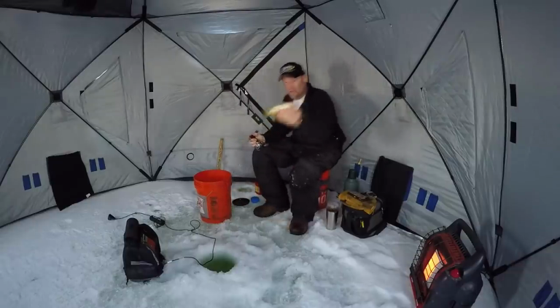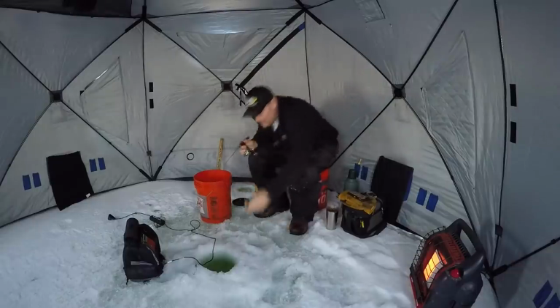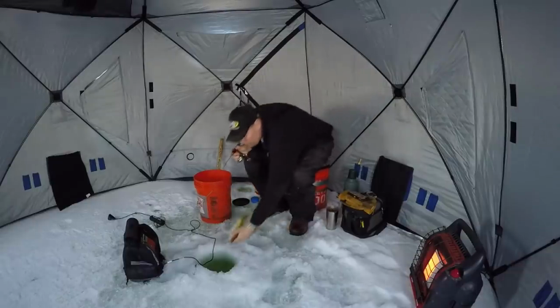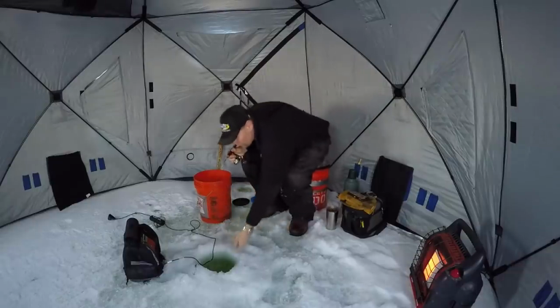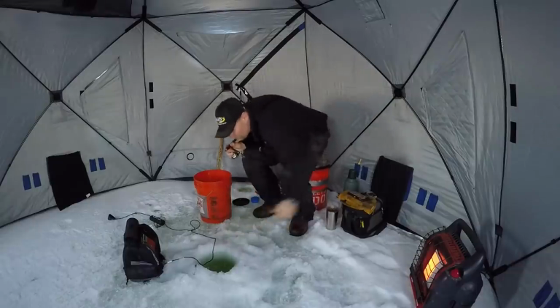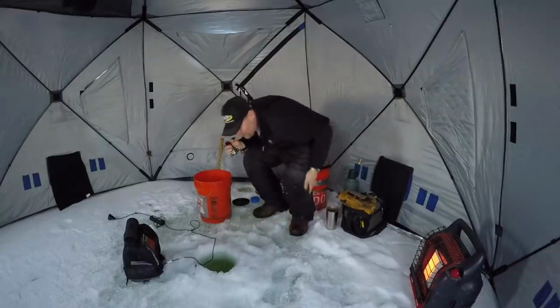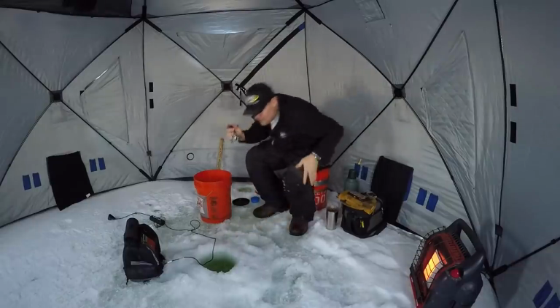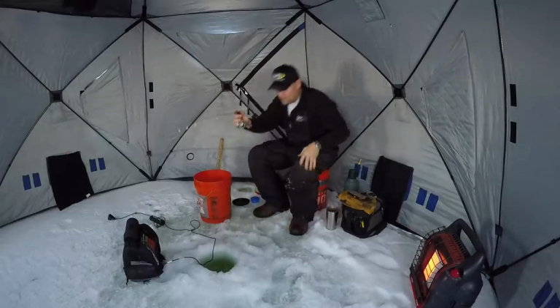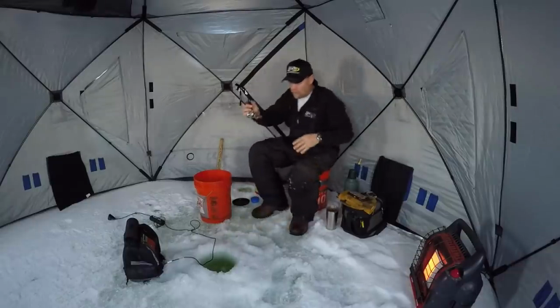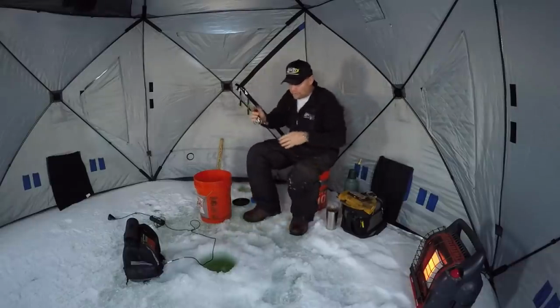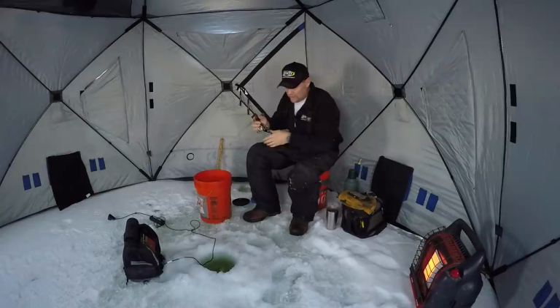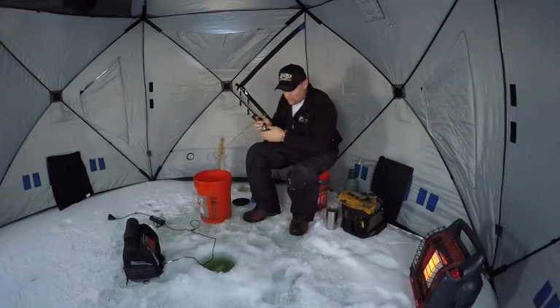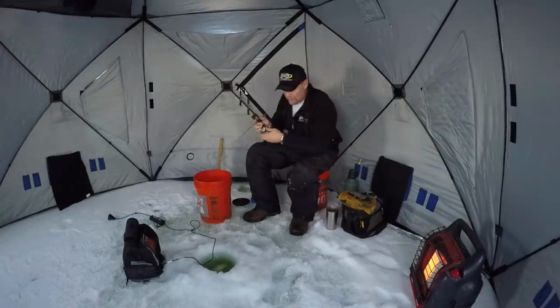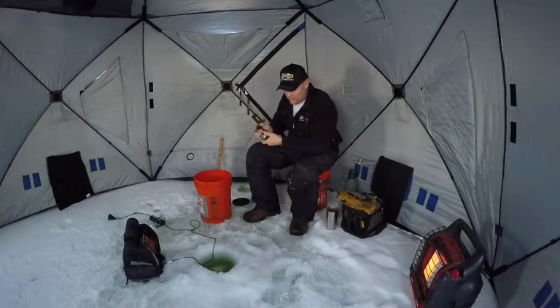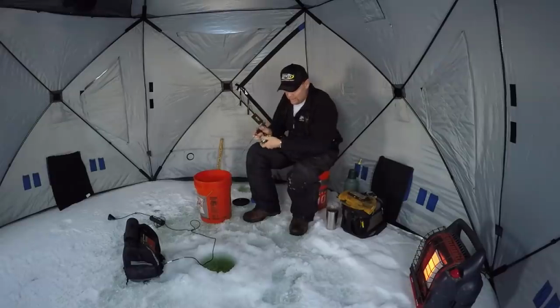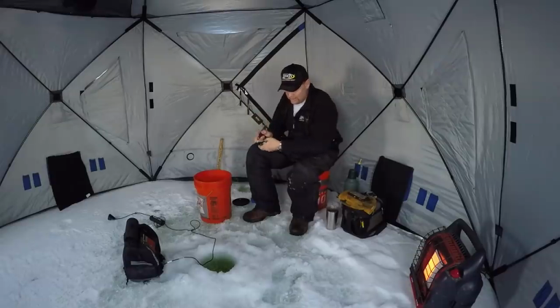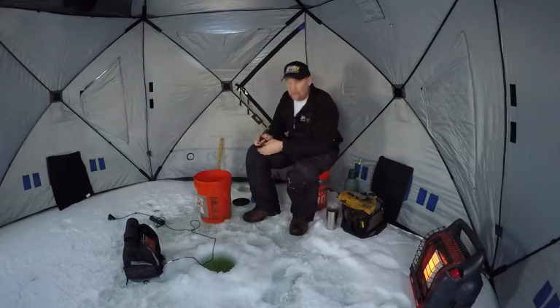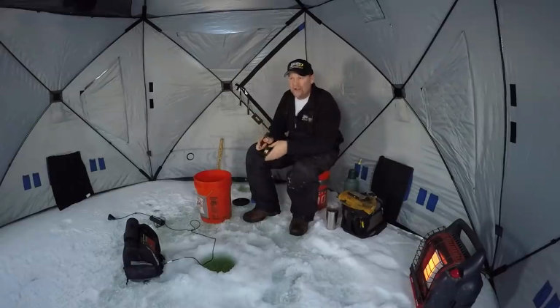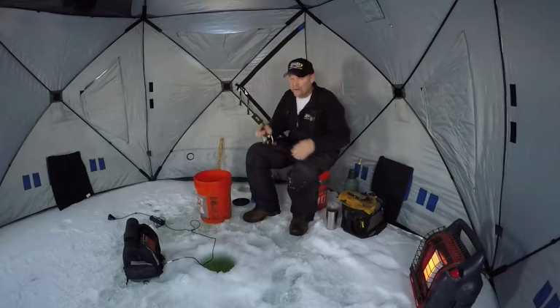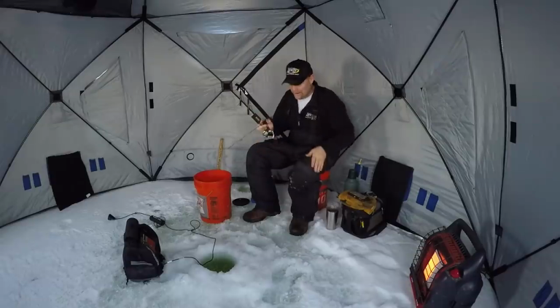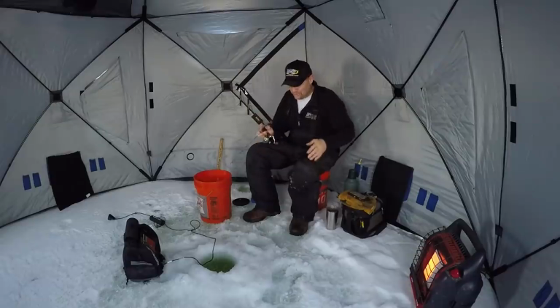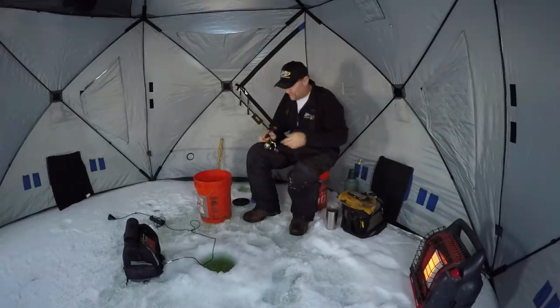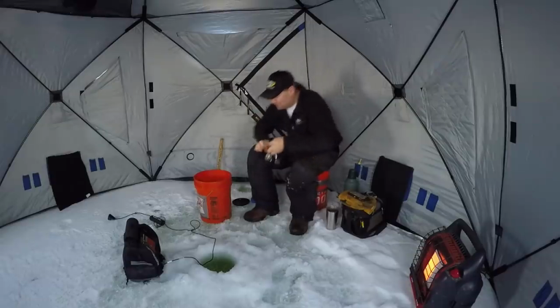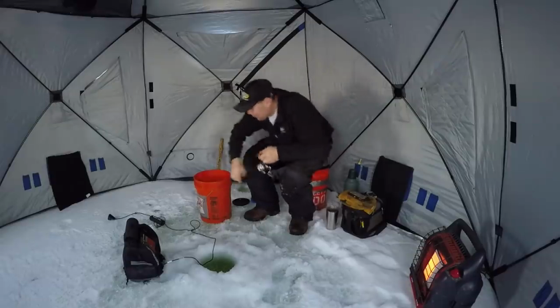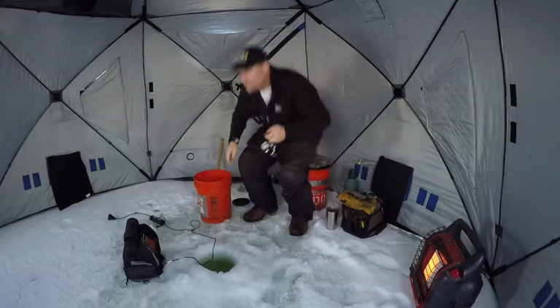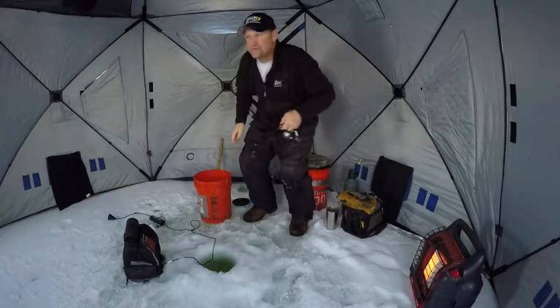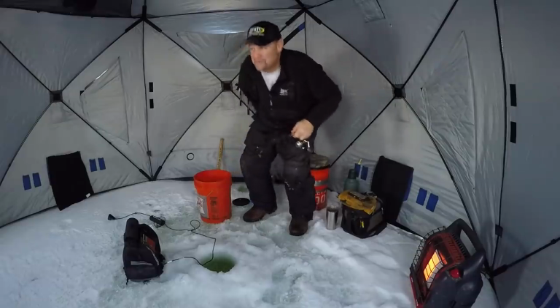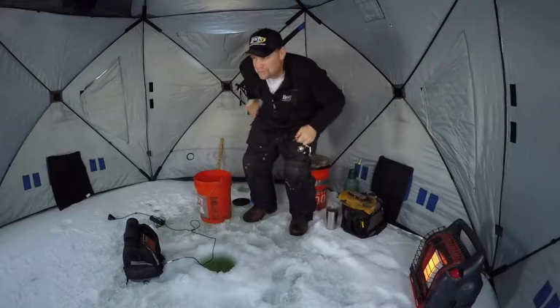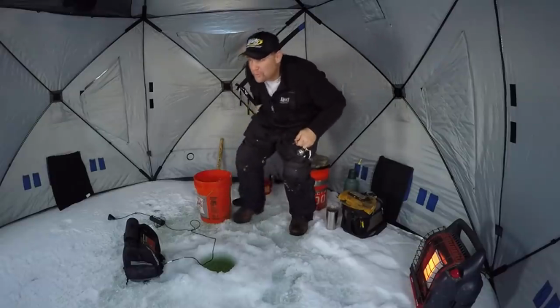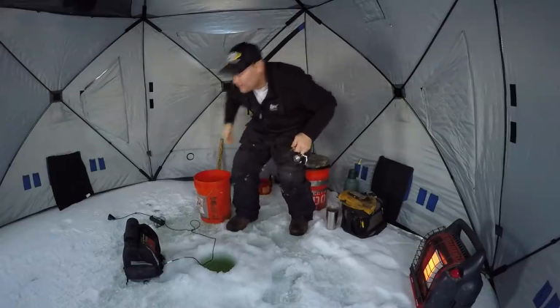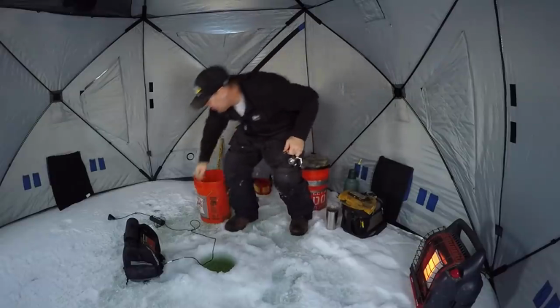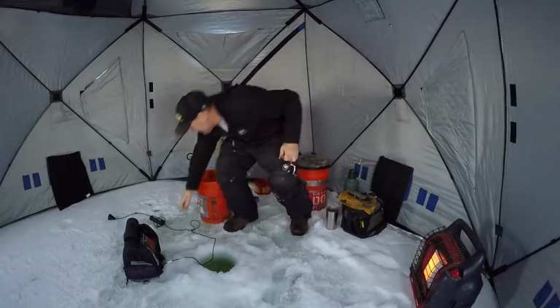We'll let him go though, because the way this is getting going, it's looking like we're going to catch a bunch of them. Let's get the transducer in the water this time.